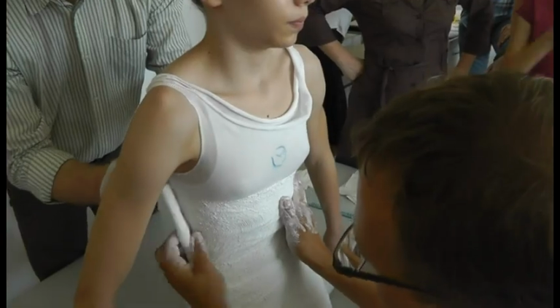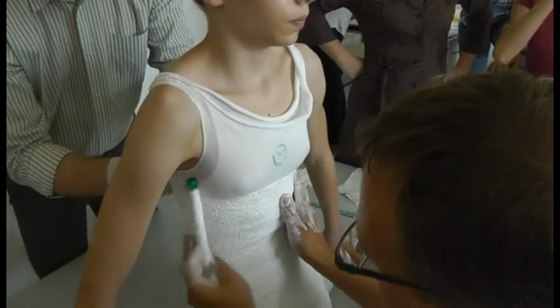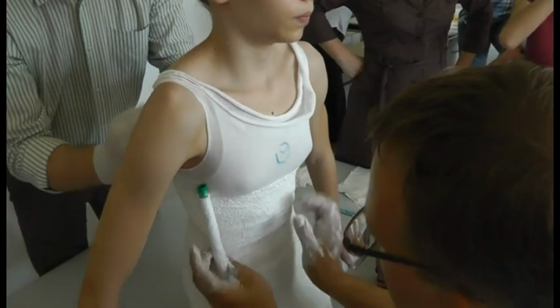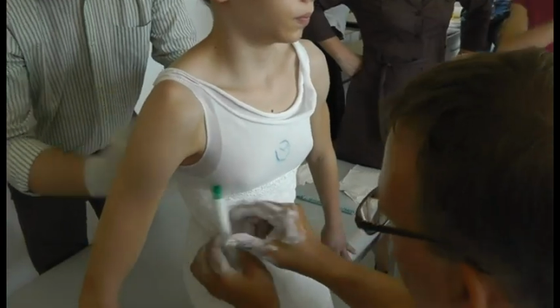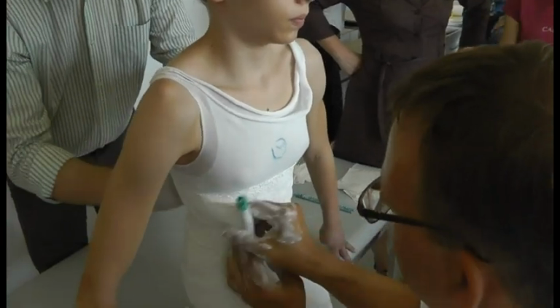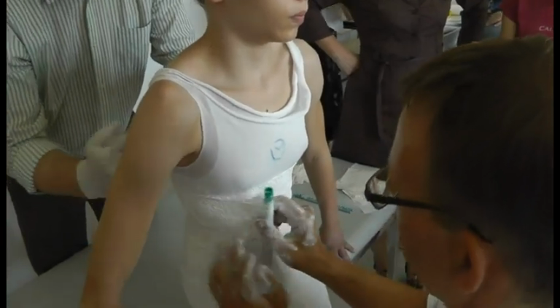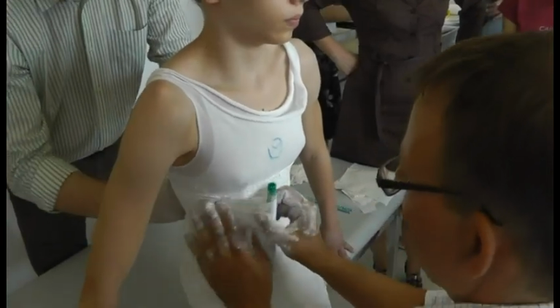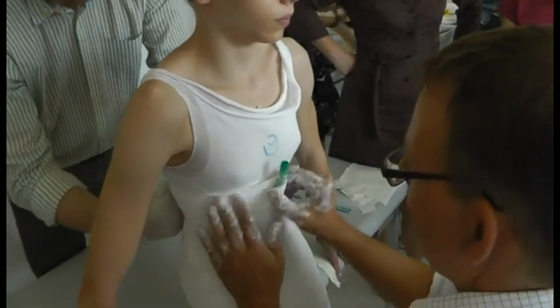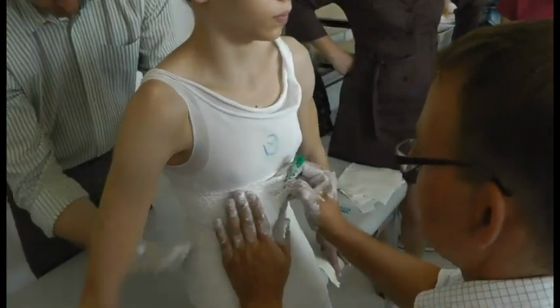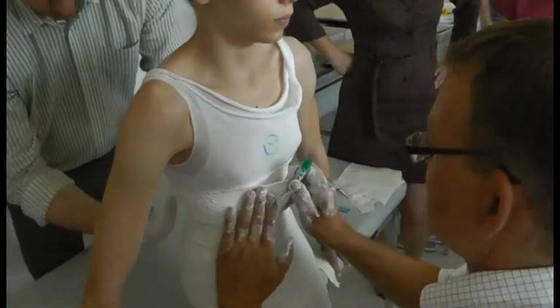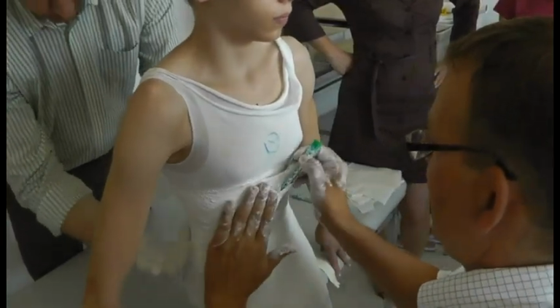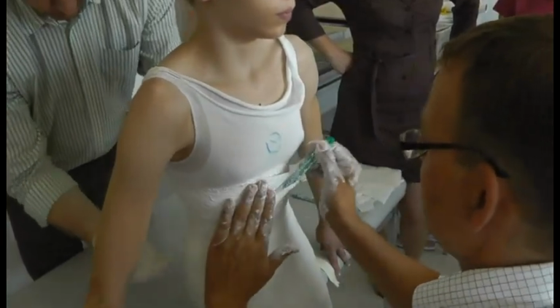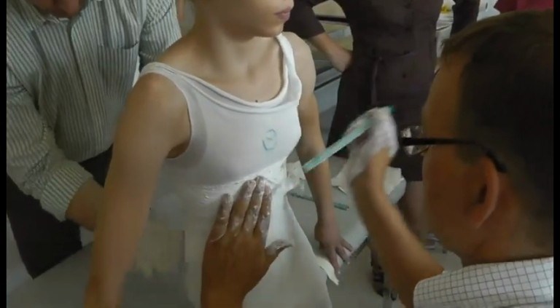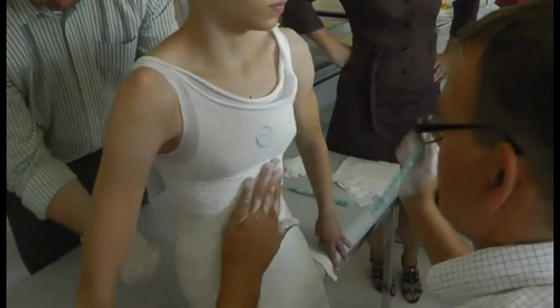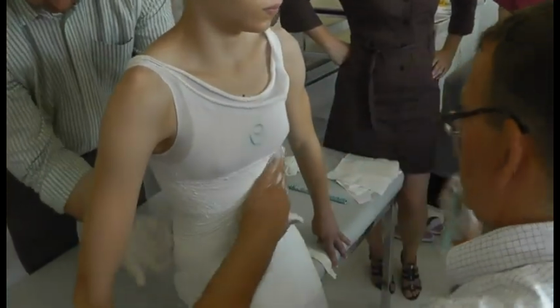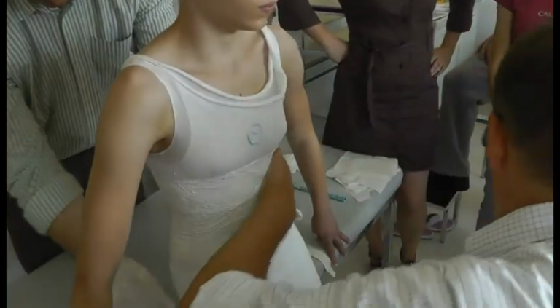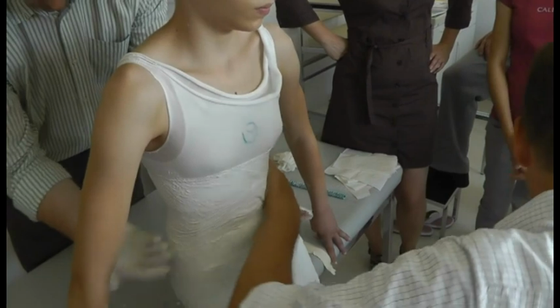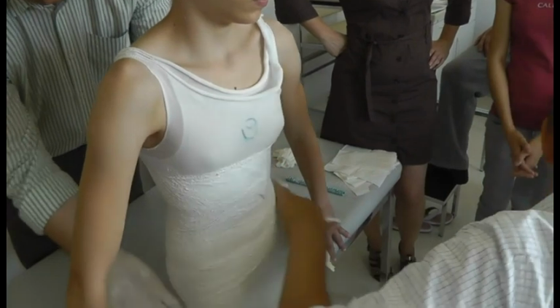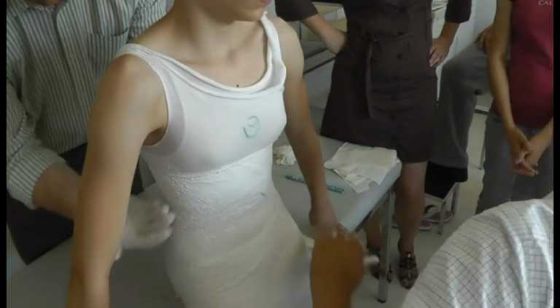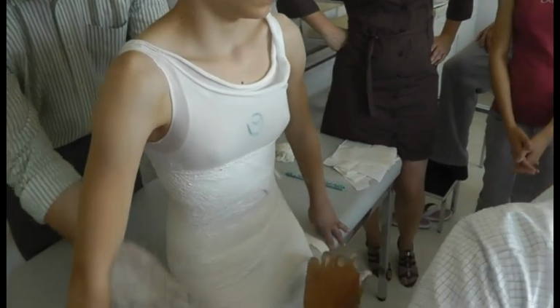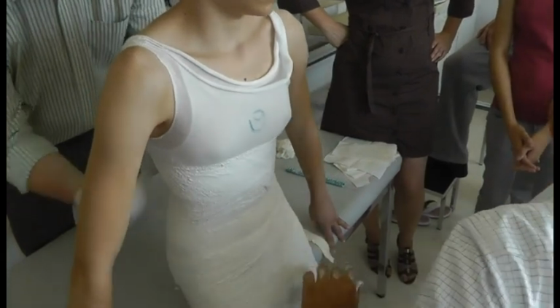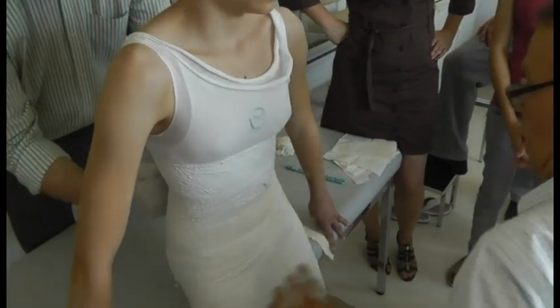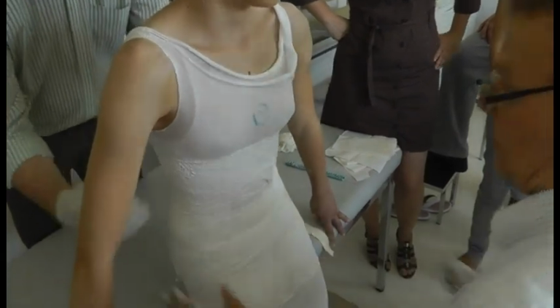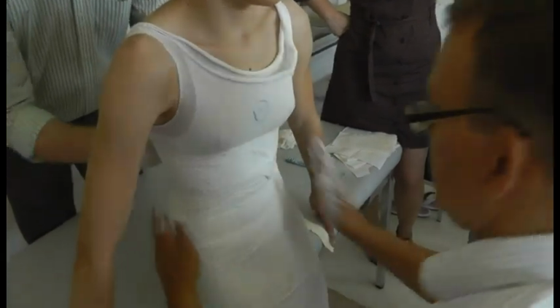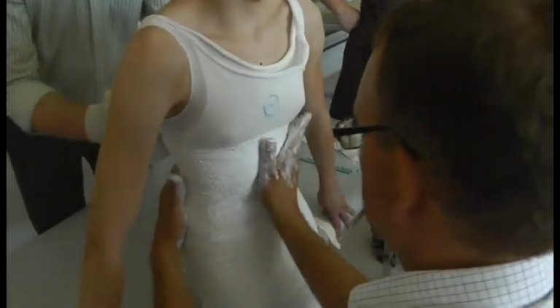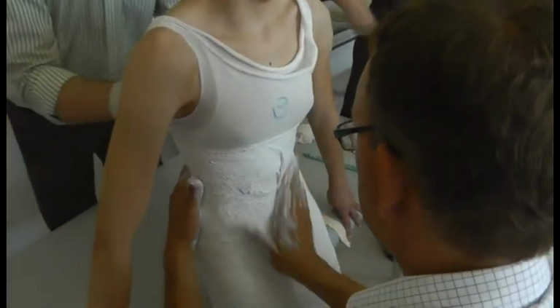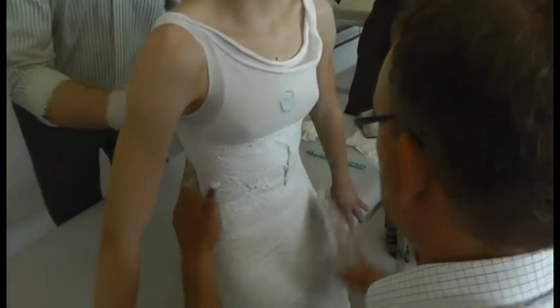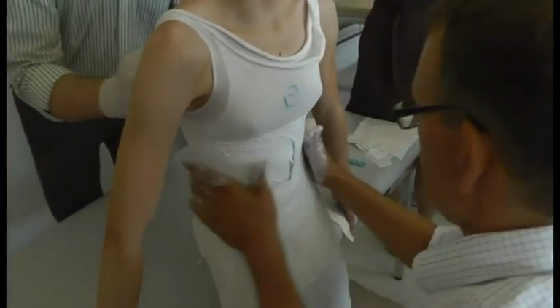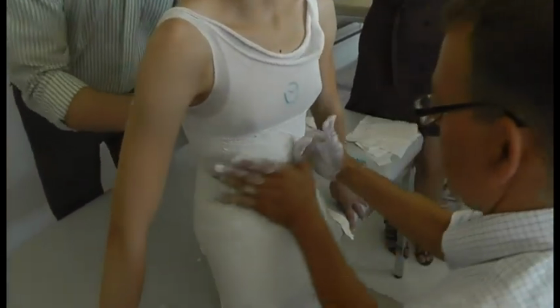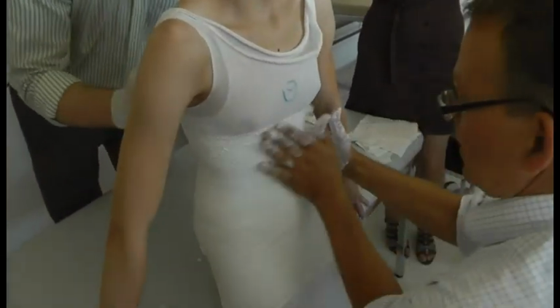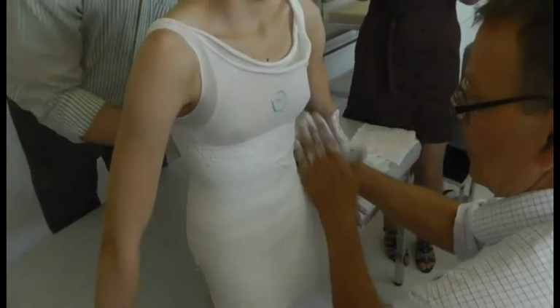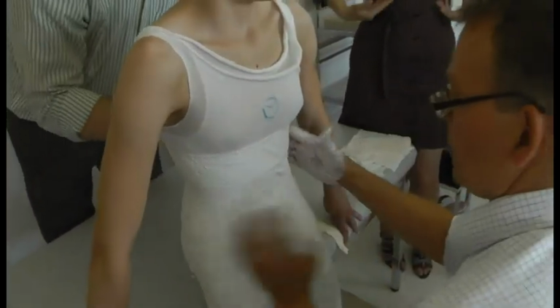That's the first step. It ends under the breast. This is the first step, which is the same as the other.